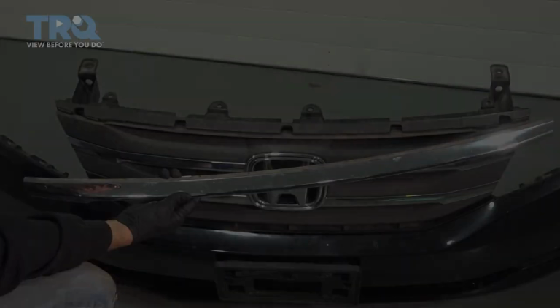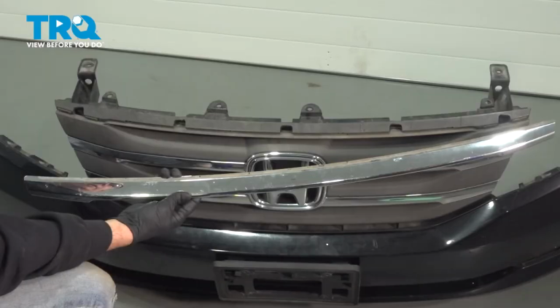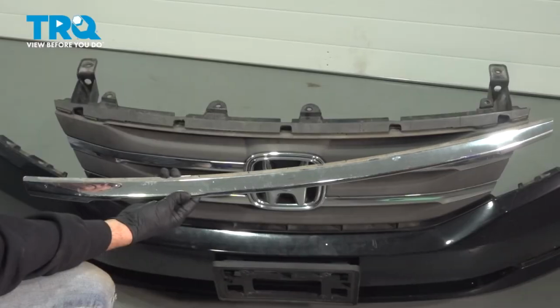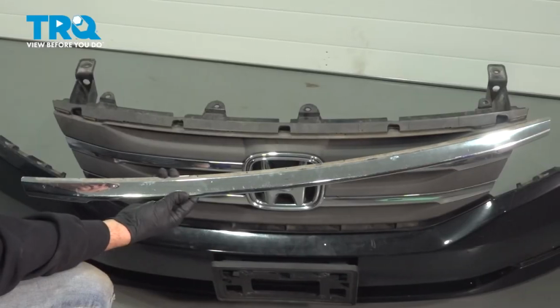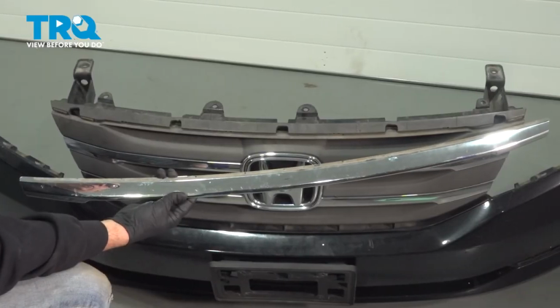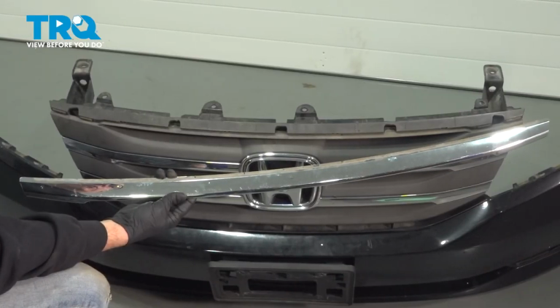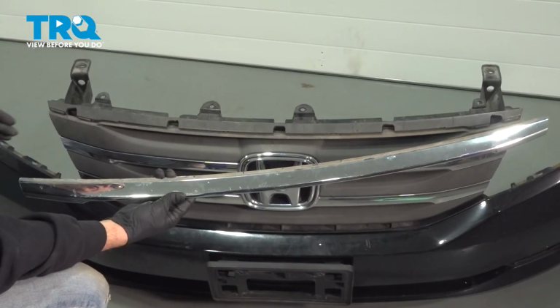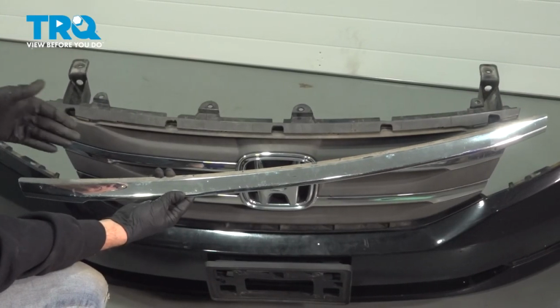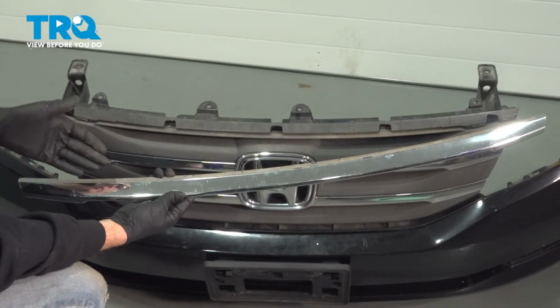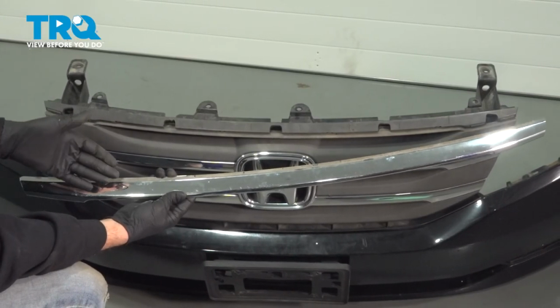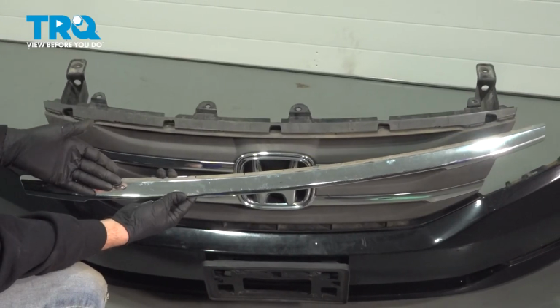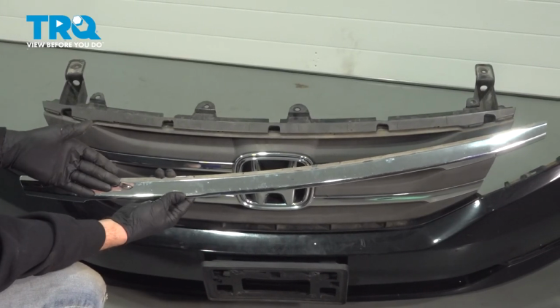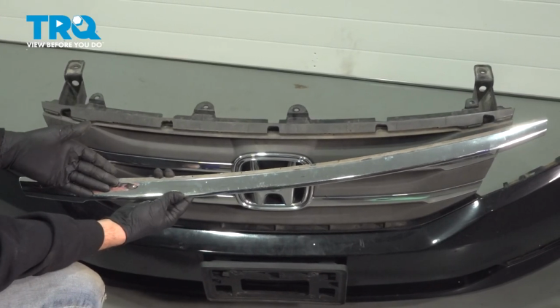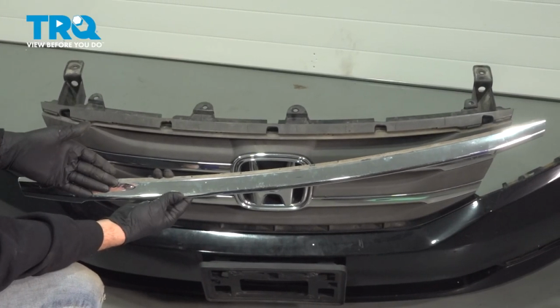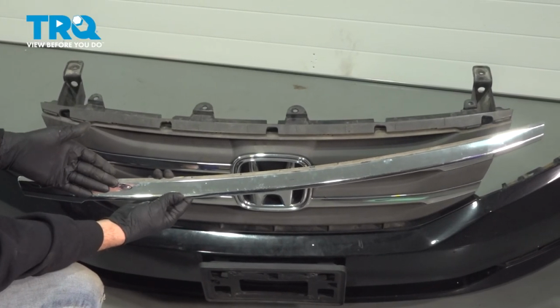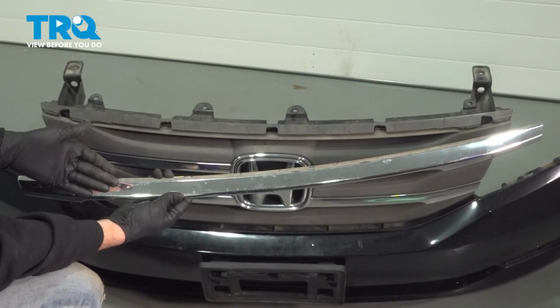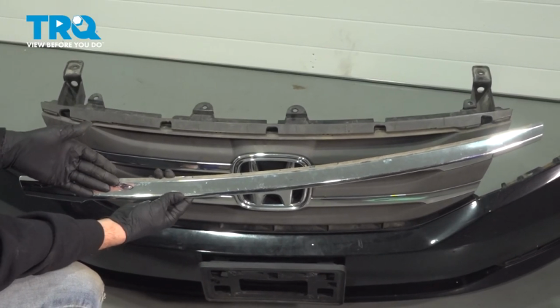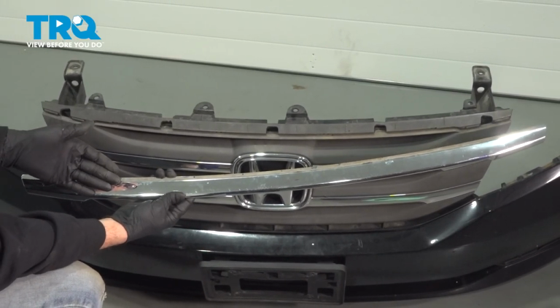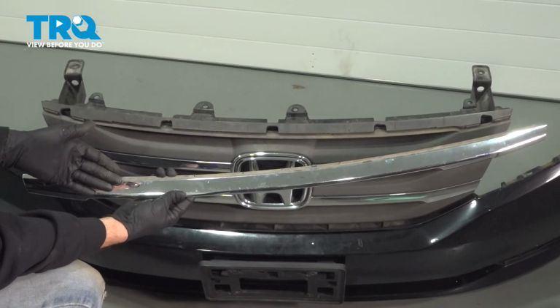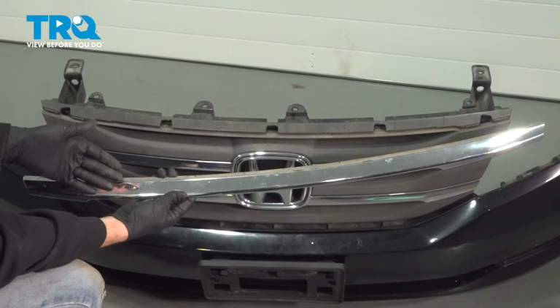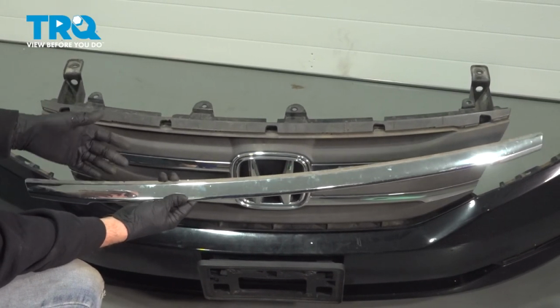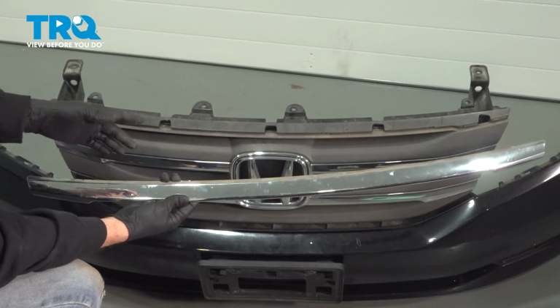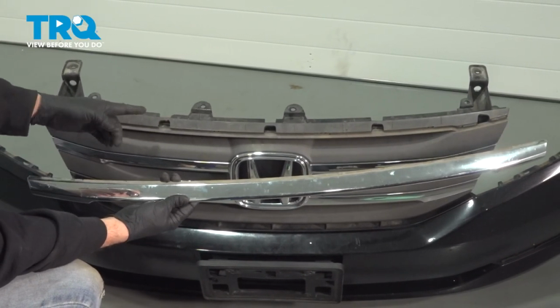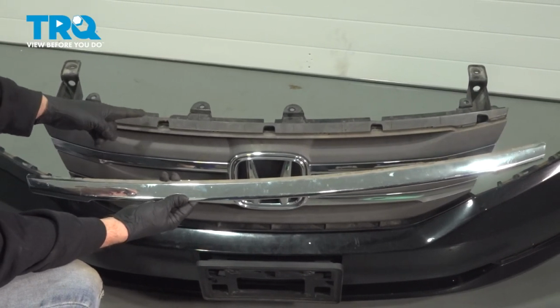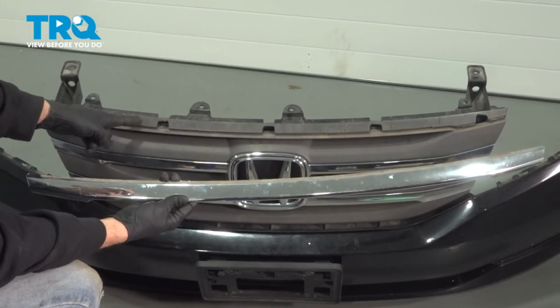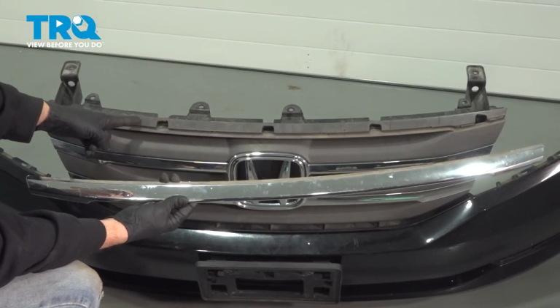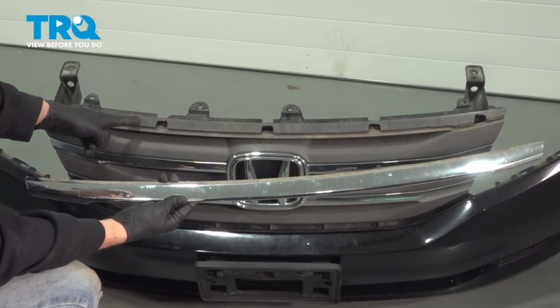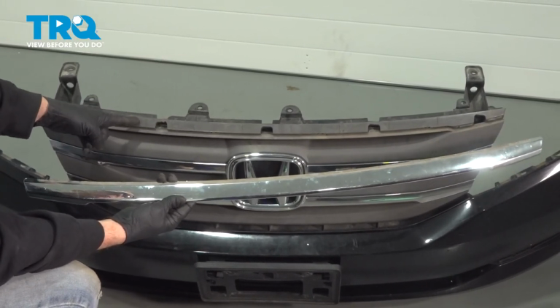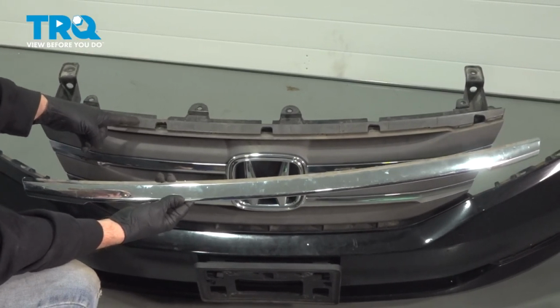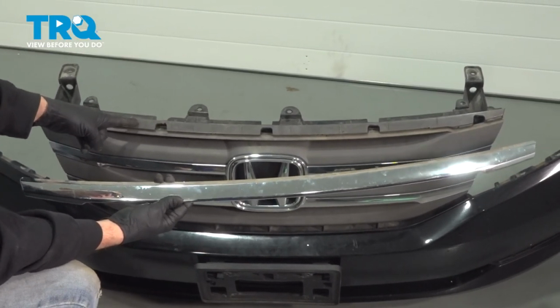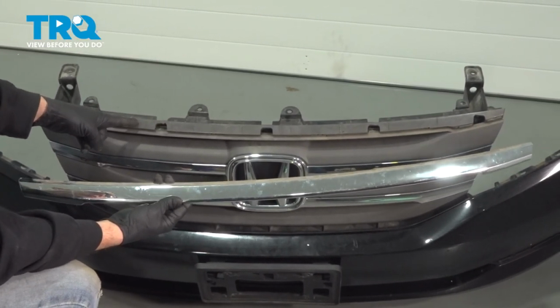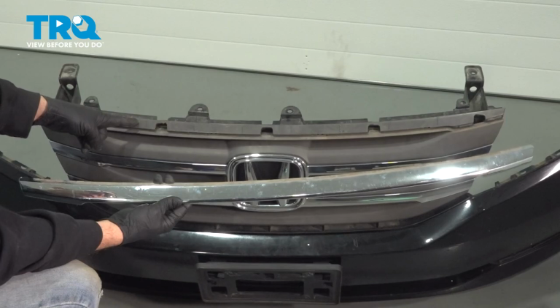In this video, we're going to go ahead and replace our upper grille trim molding located right on the top of your grille.